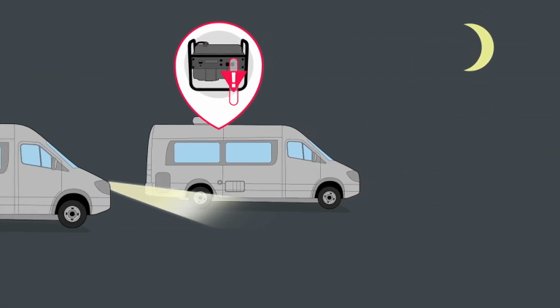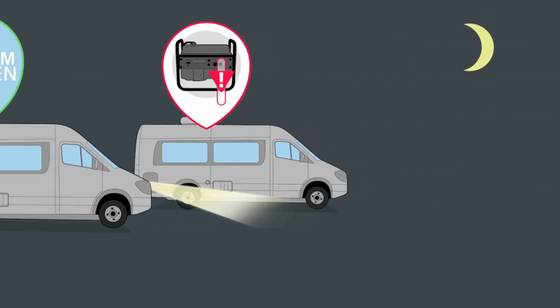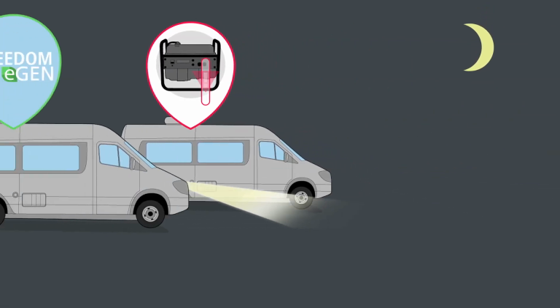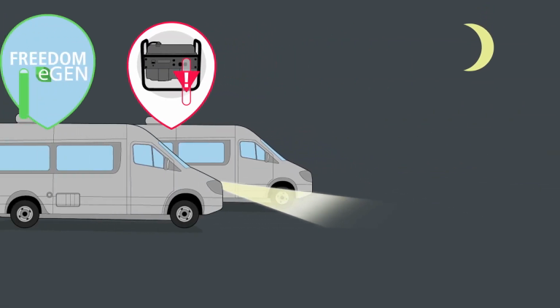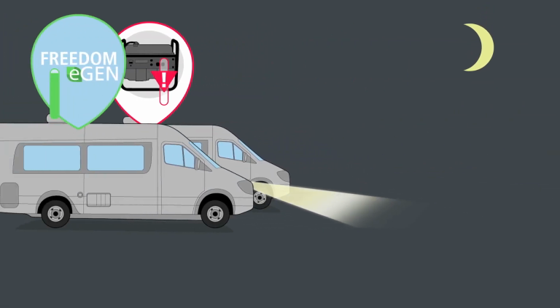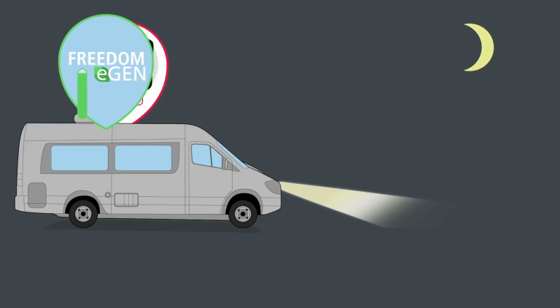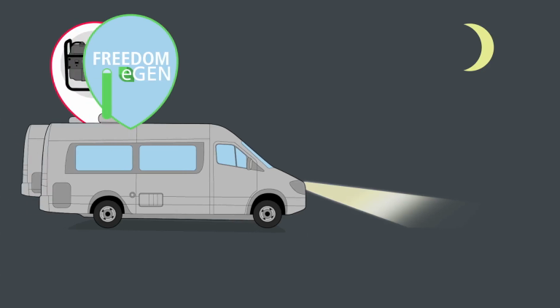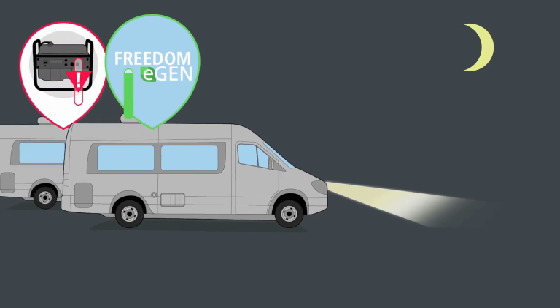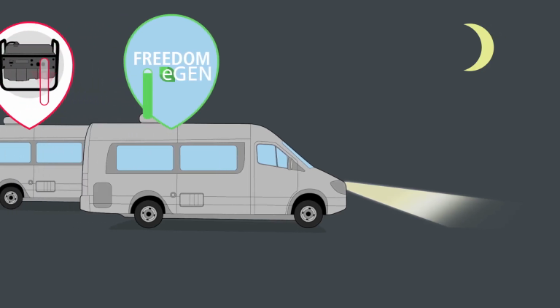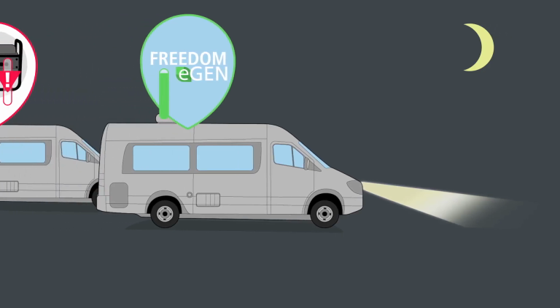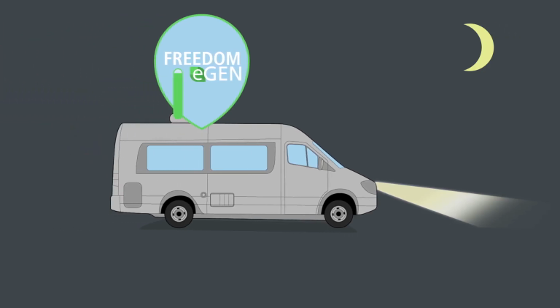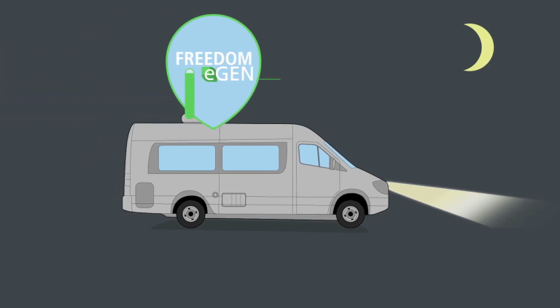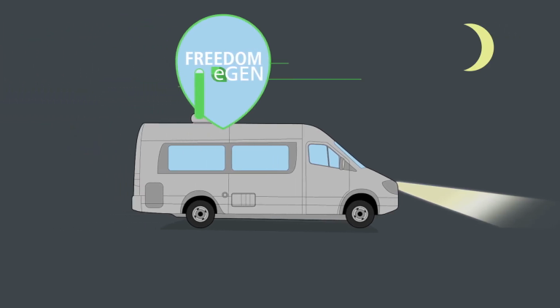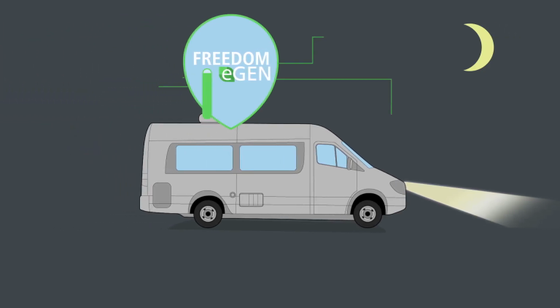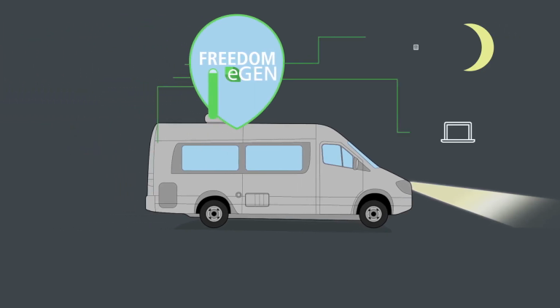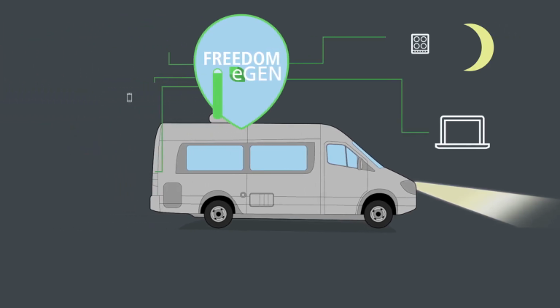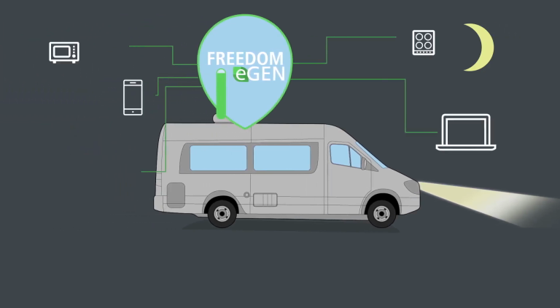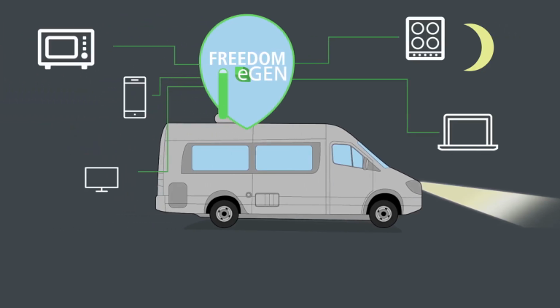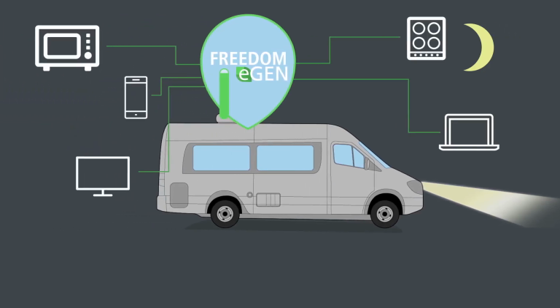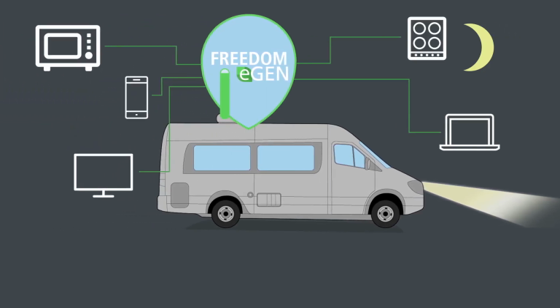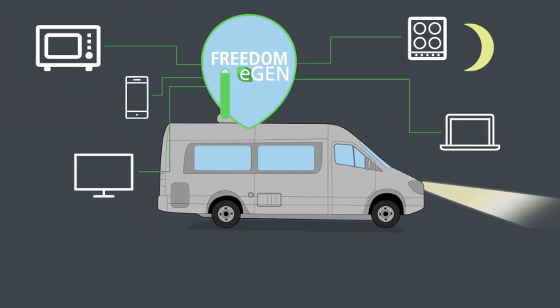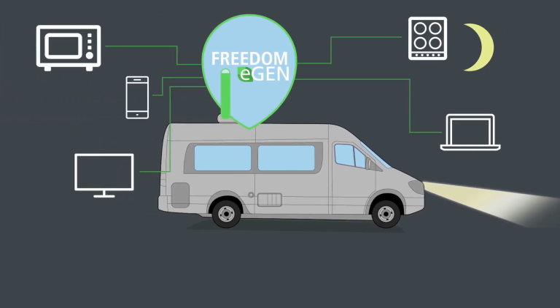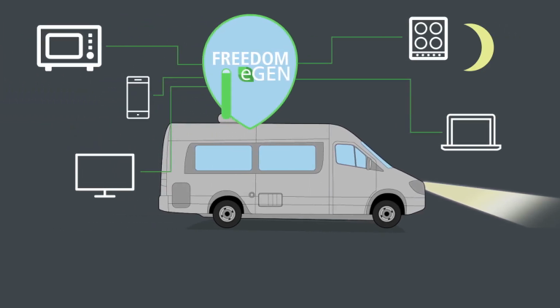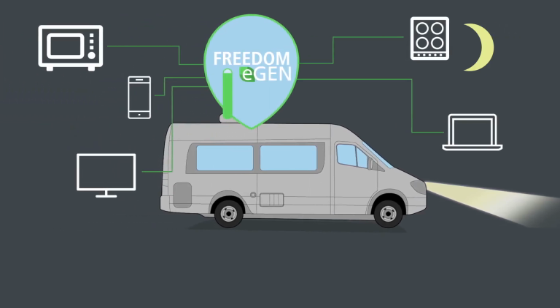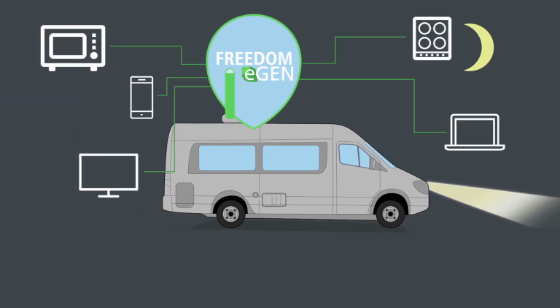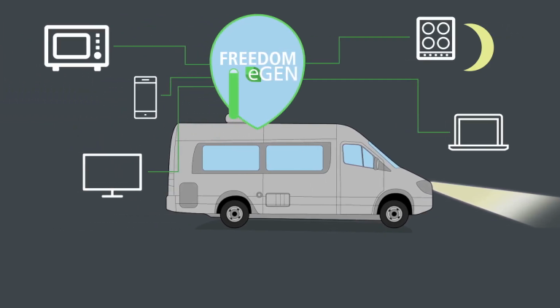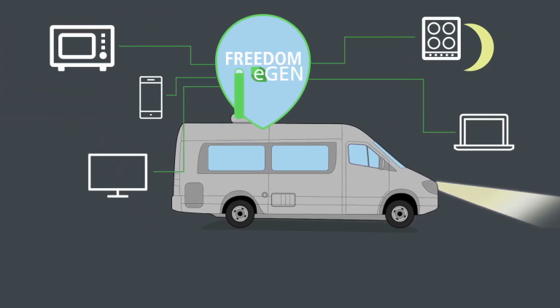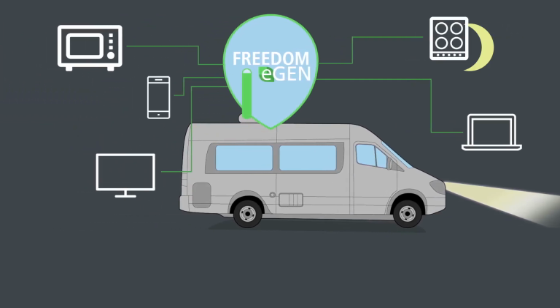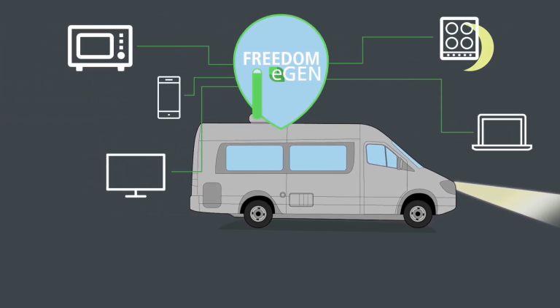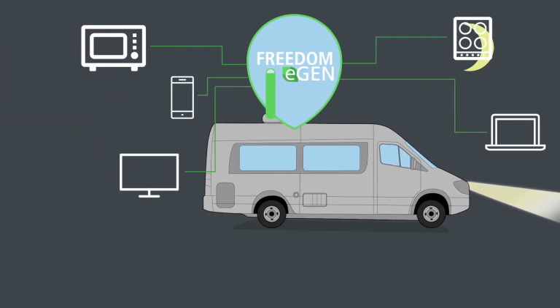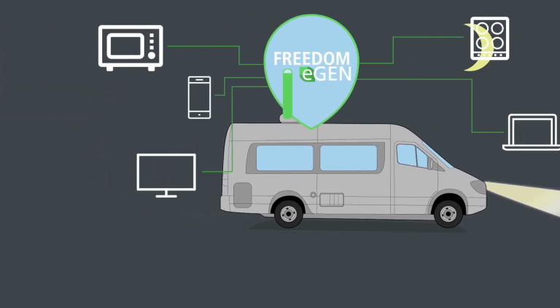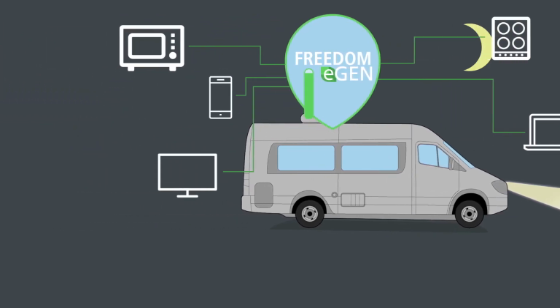The Freedom eGen, unlike the generators they replace, produces the exact amount of power needed to run electronics.